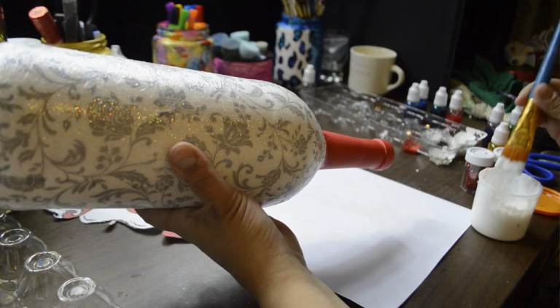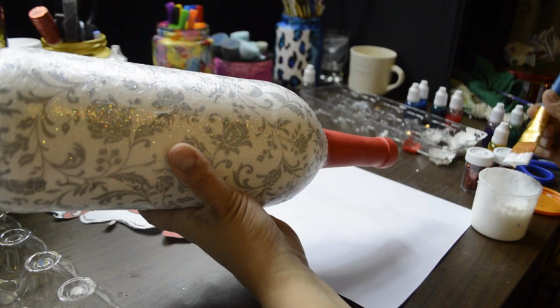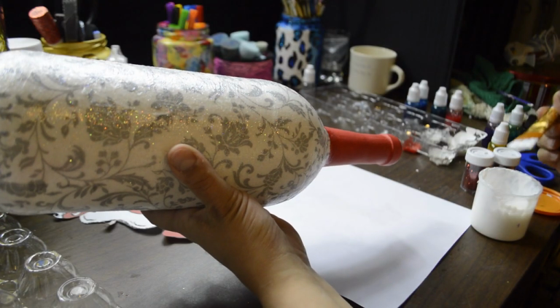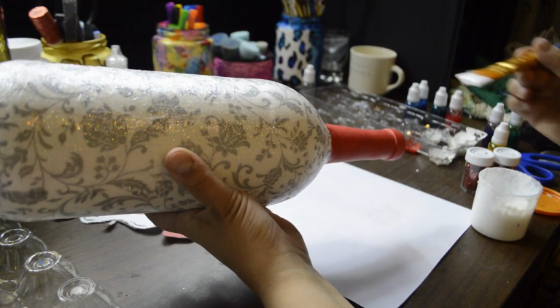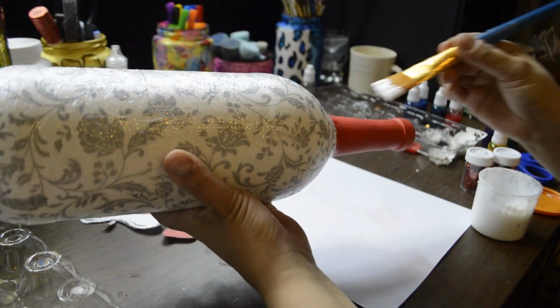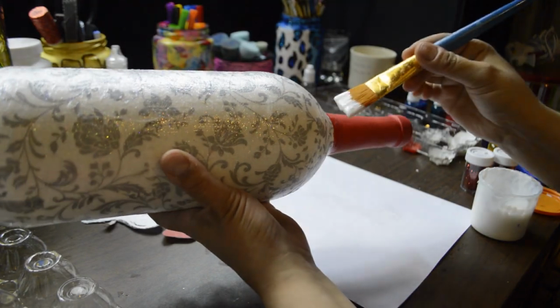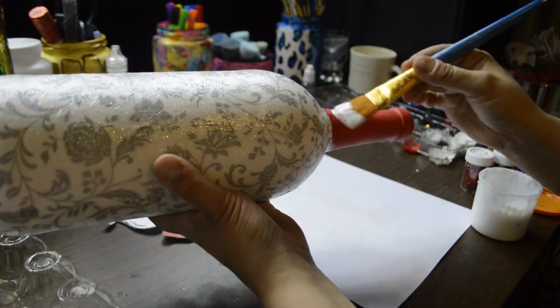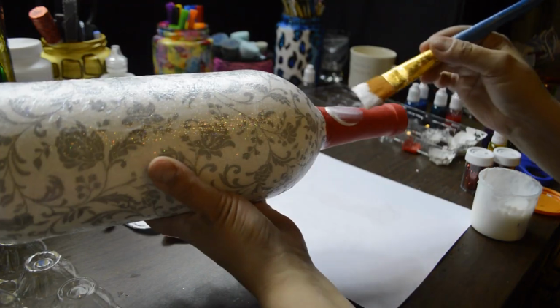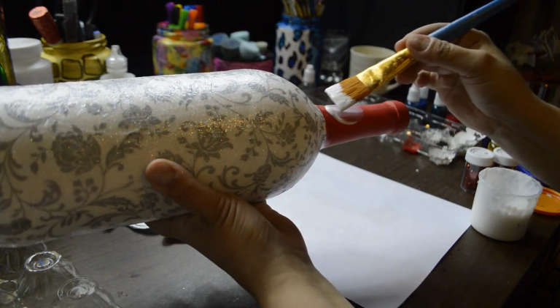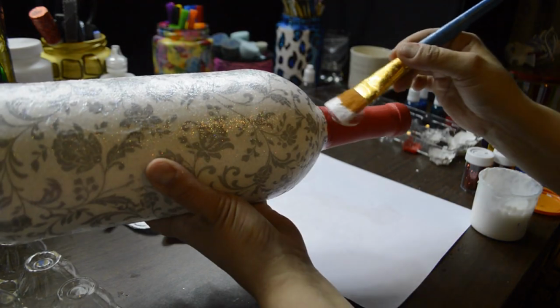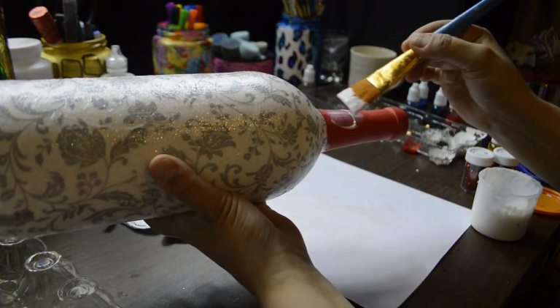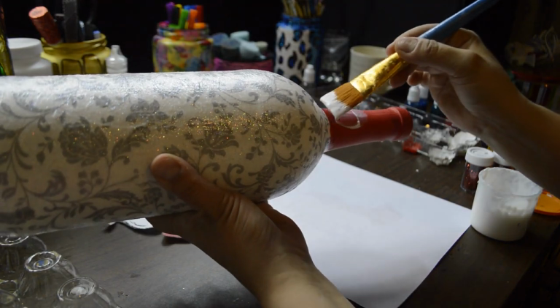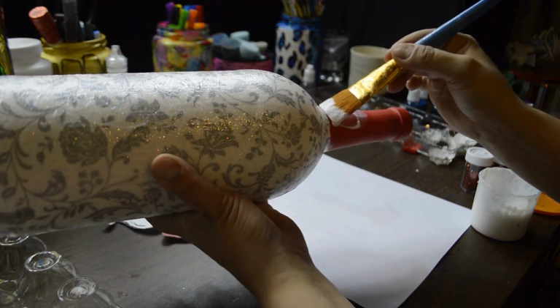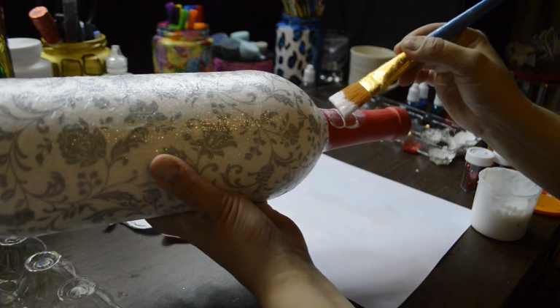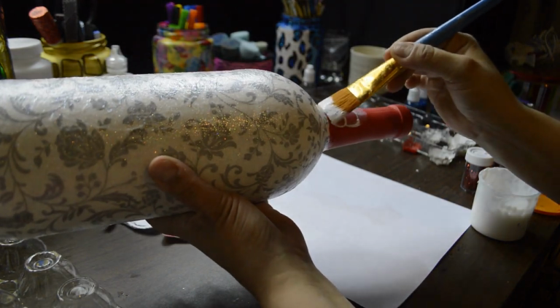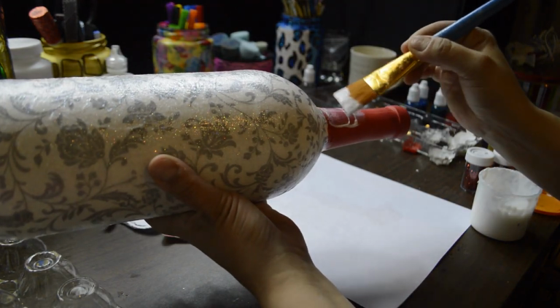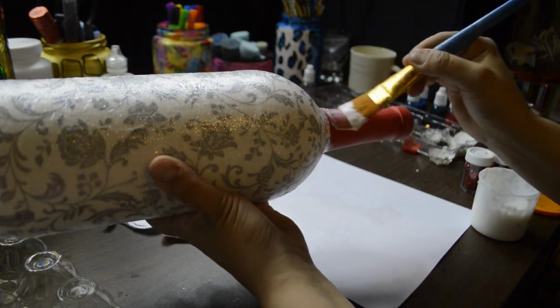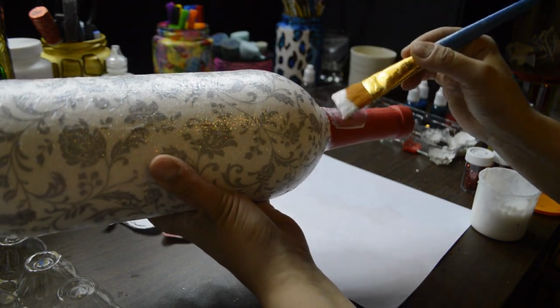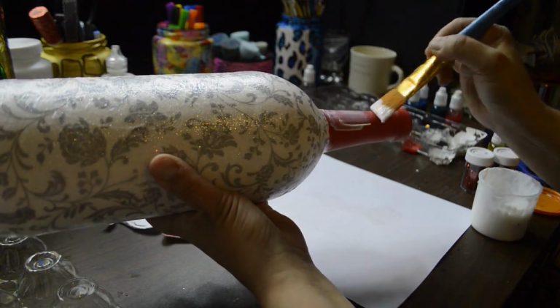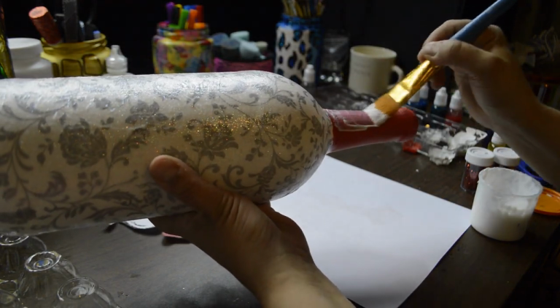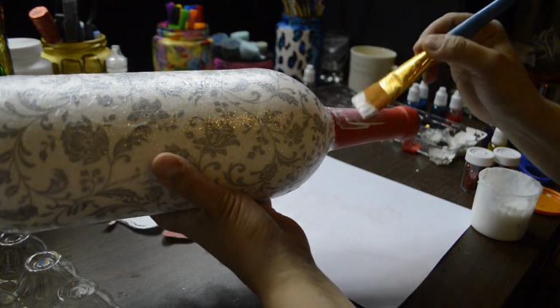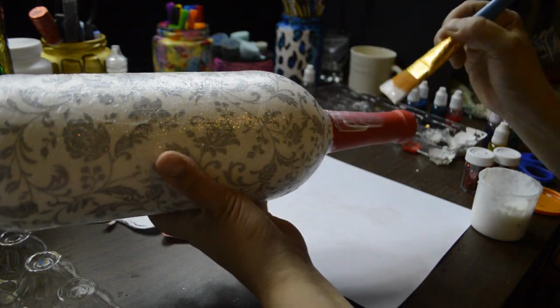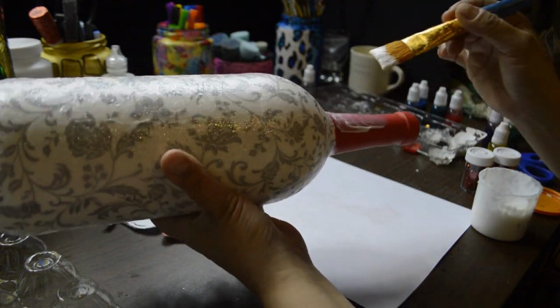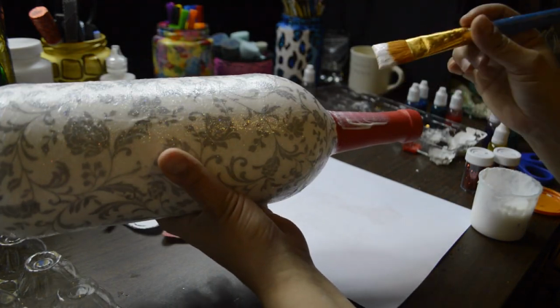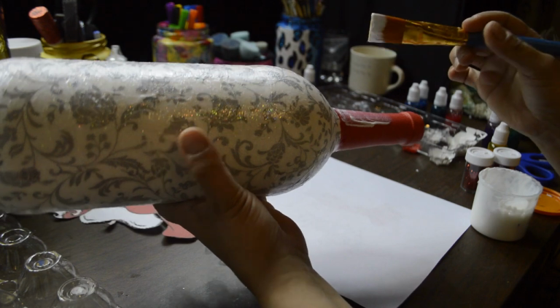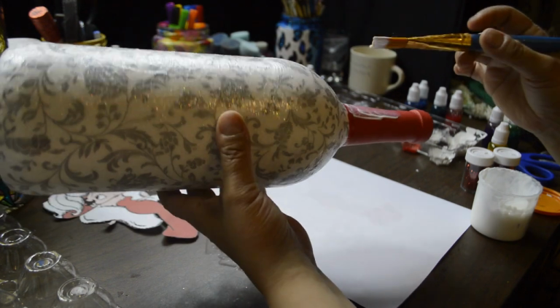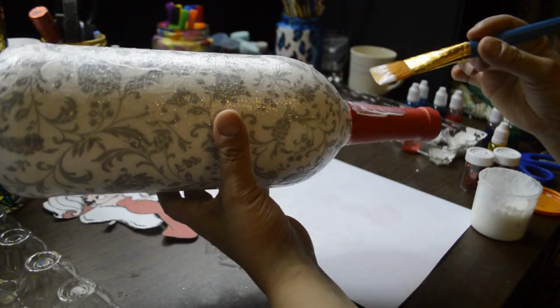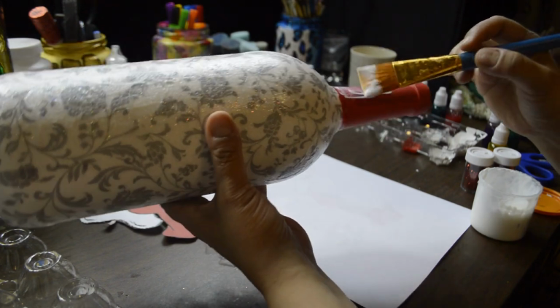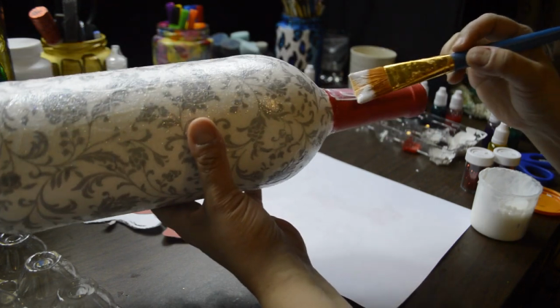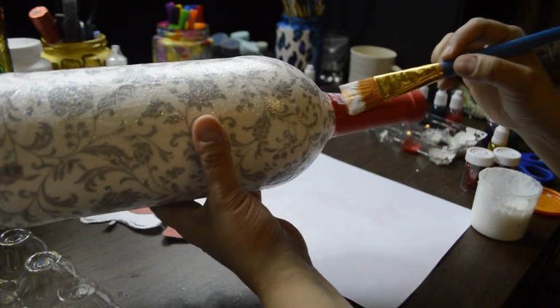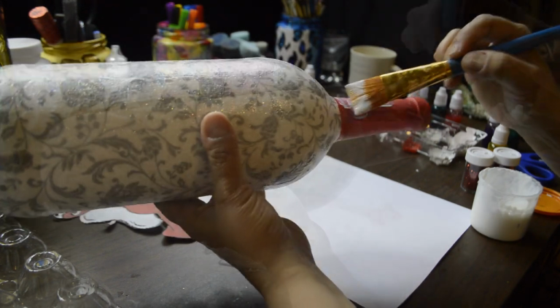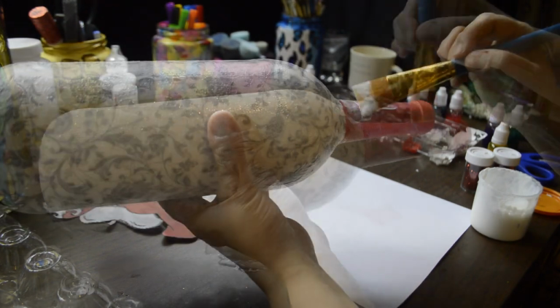Once that was dry, using Mod Podge and a brush, I glittered the neck of the bottle with red glitter.